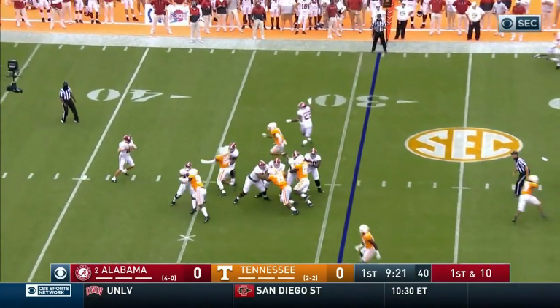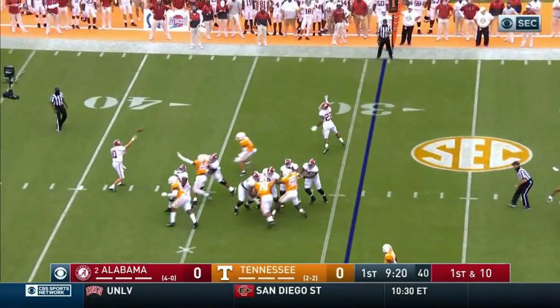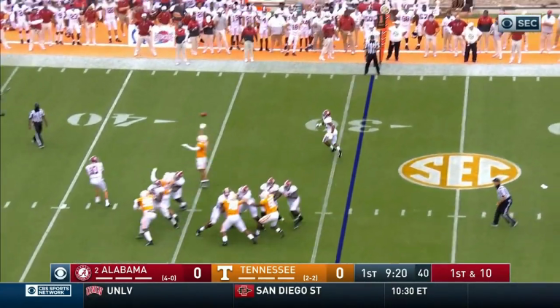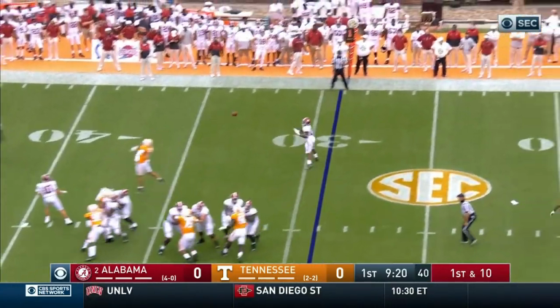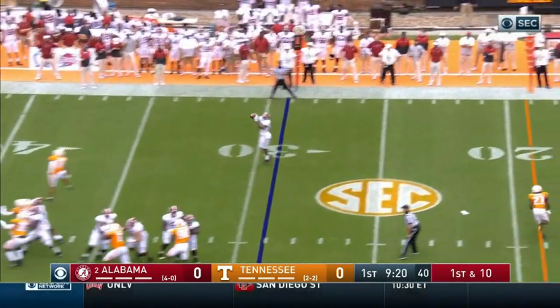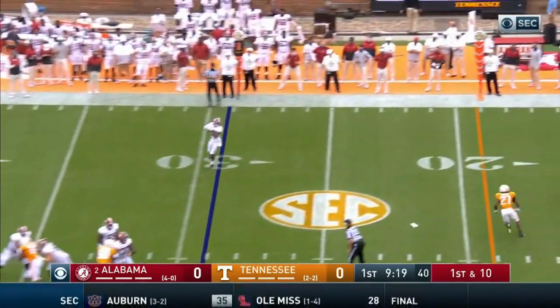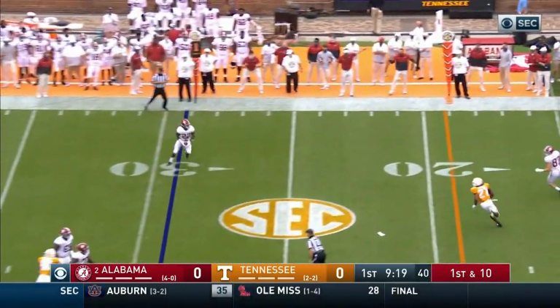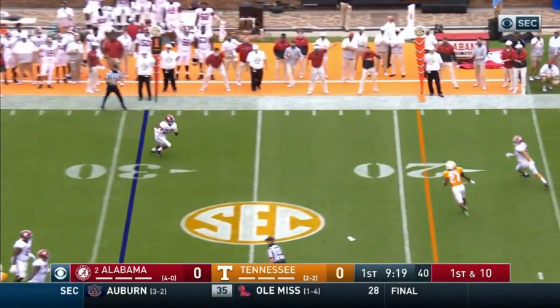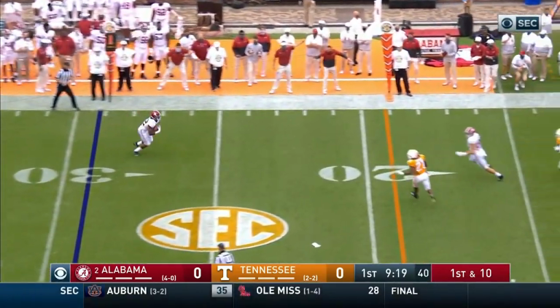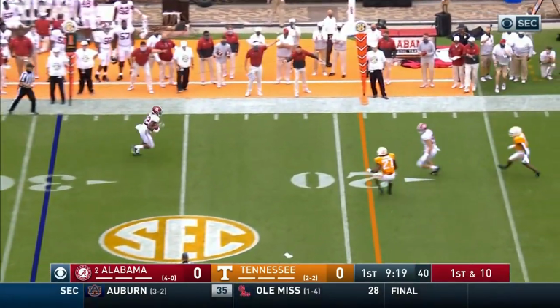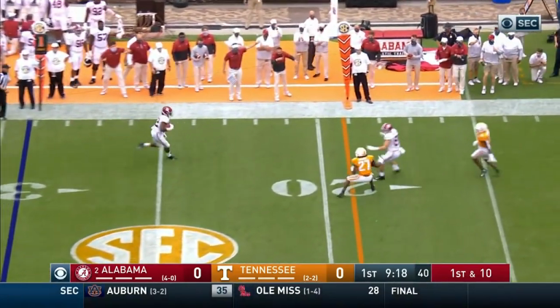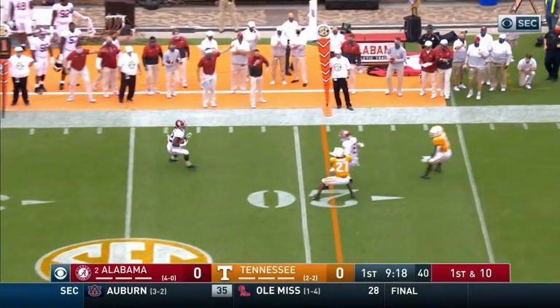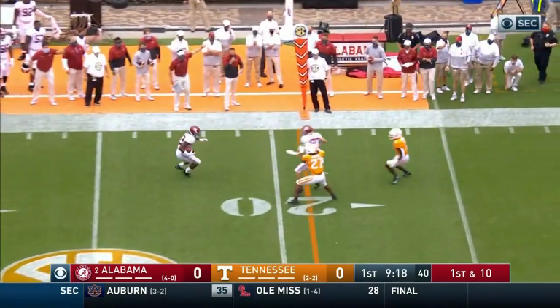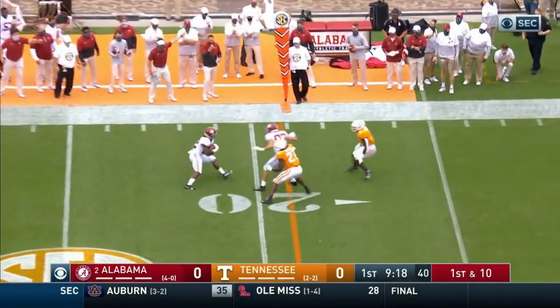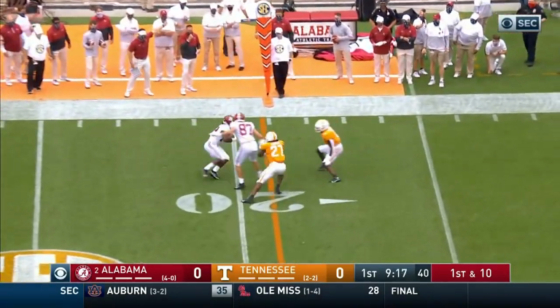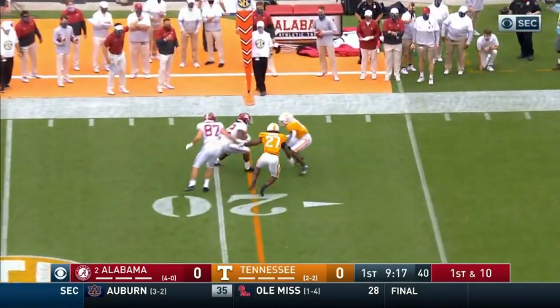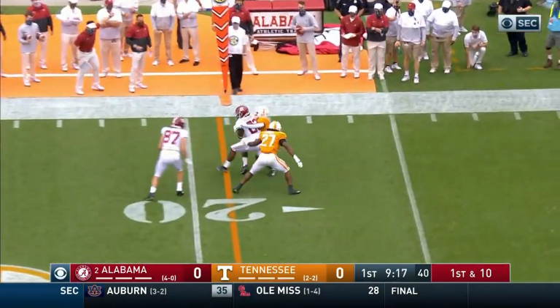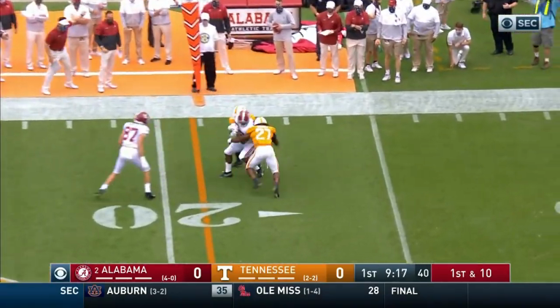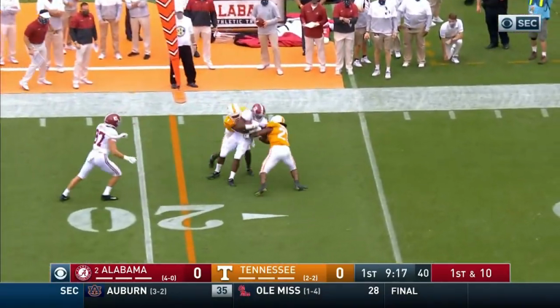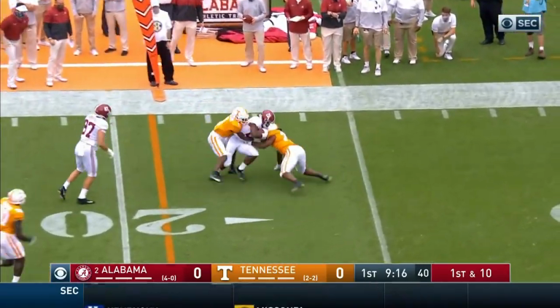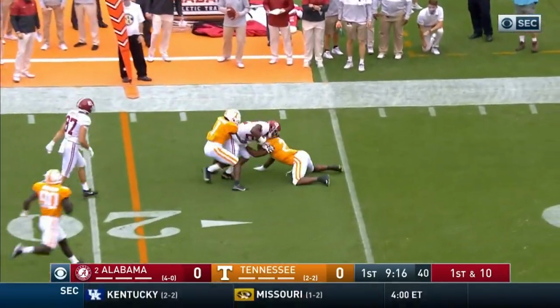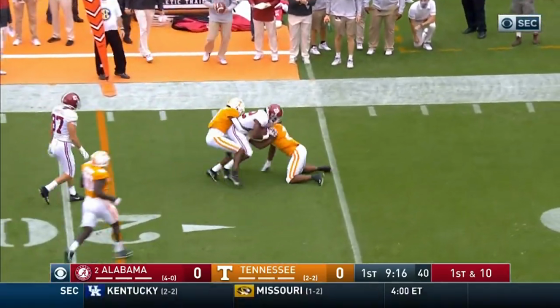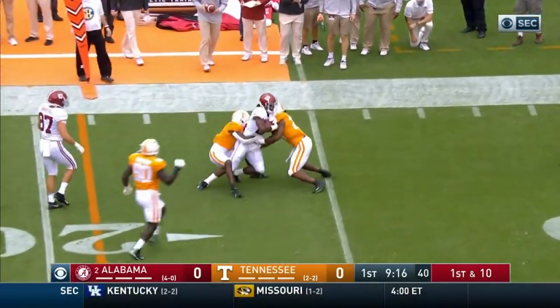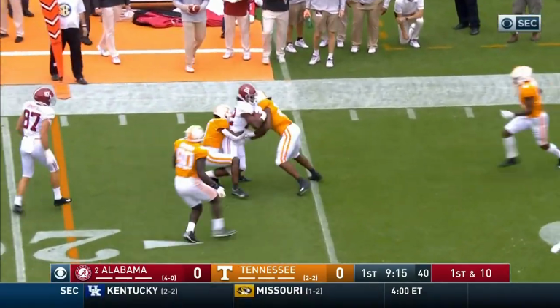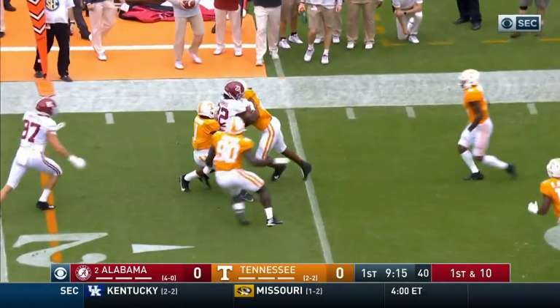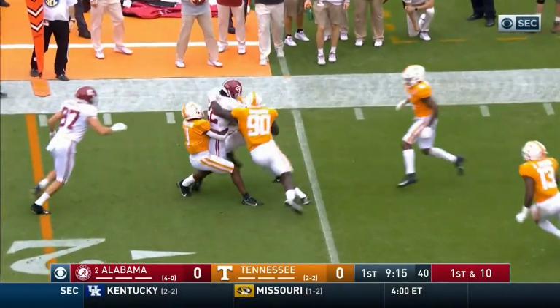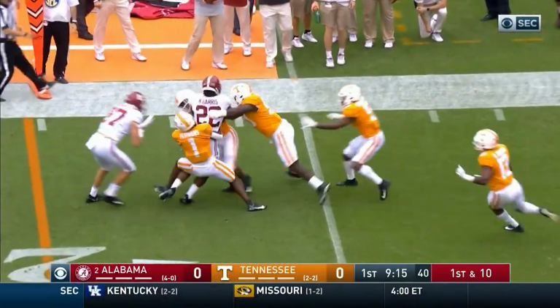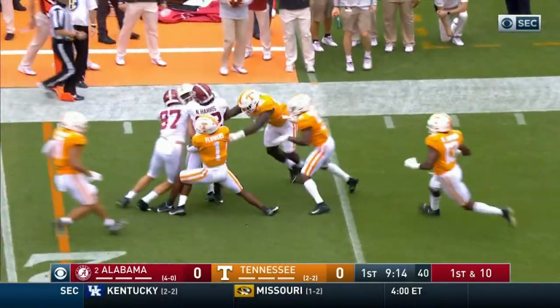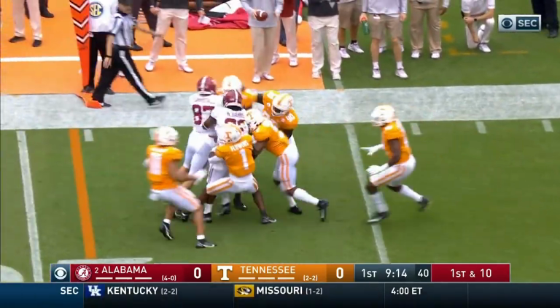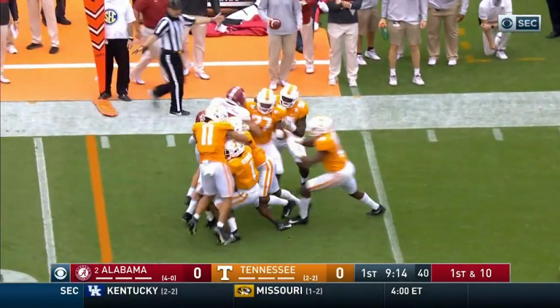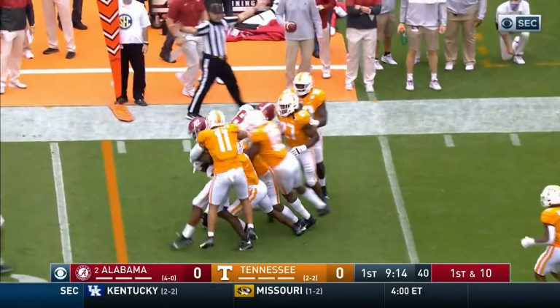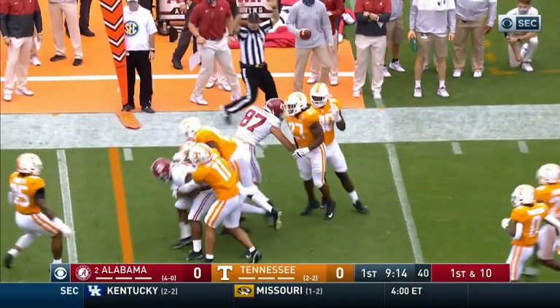Mack Jones, play fake, is going to throw it wide open to Najee Harris. Harris, inside the 20, spins and fights to about the 16.